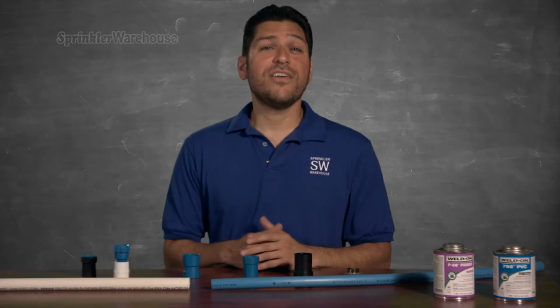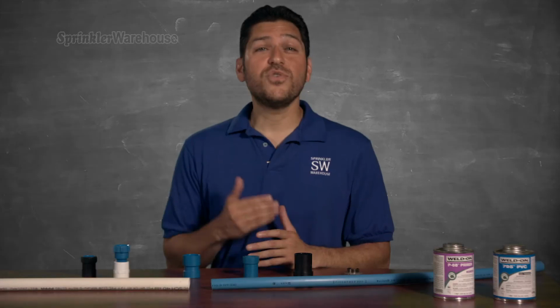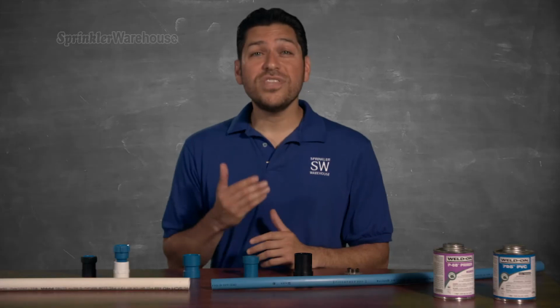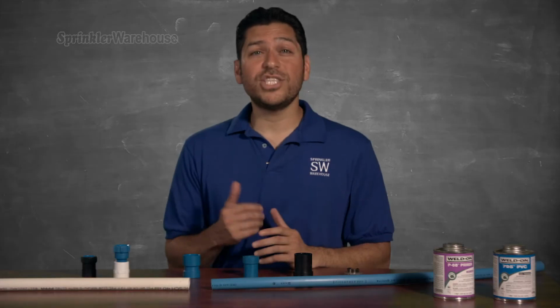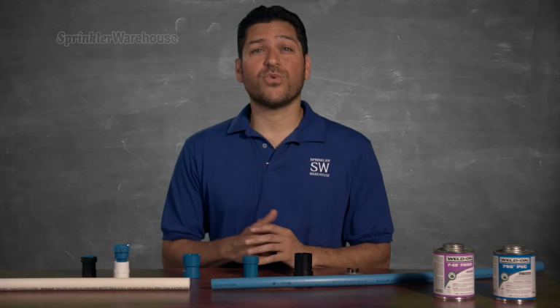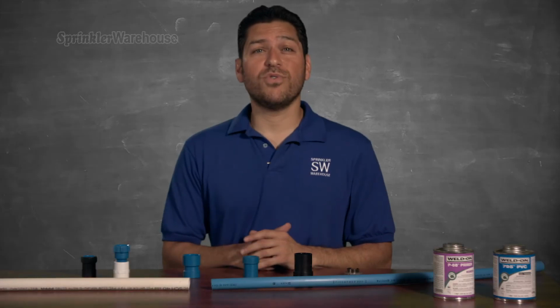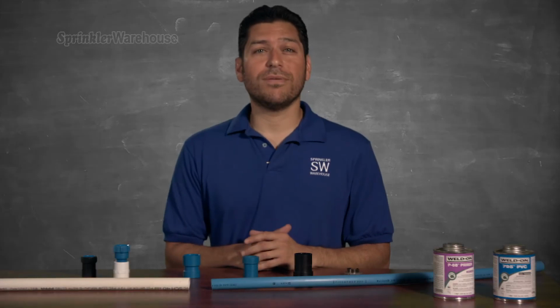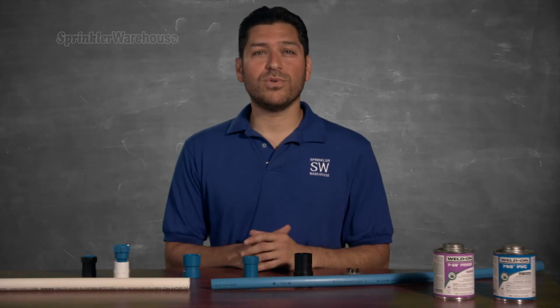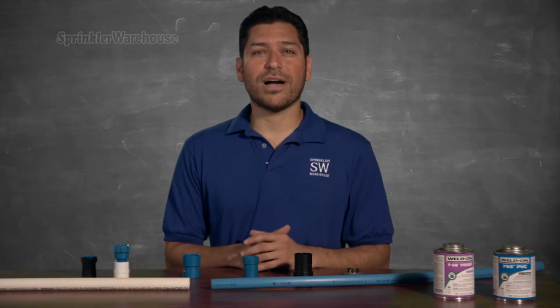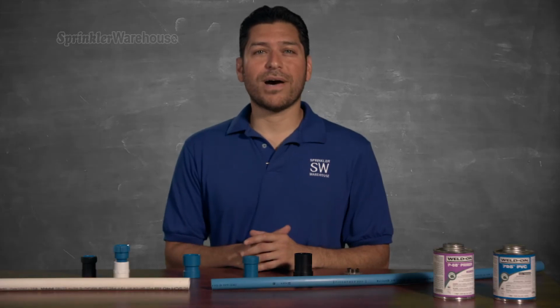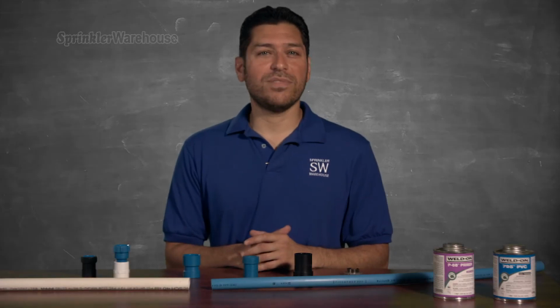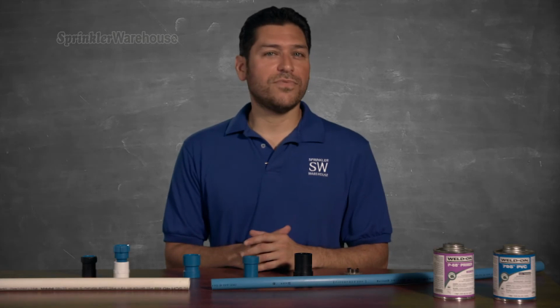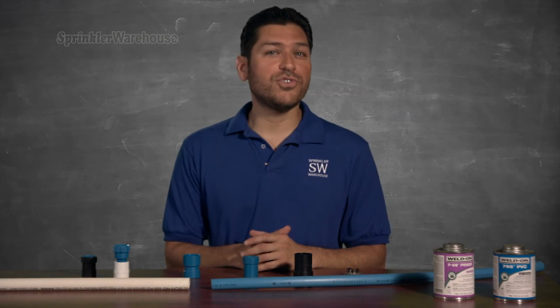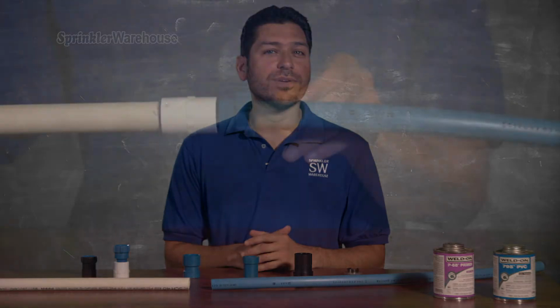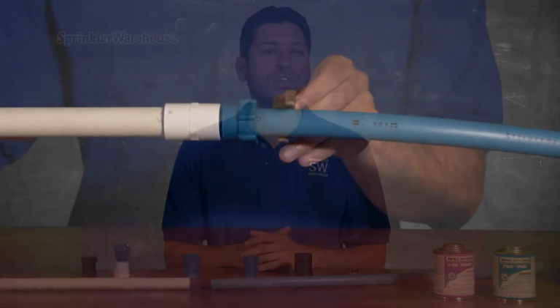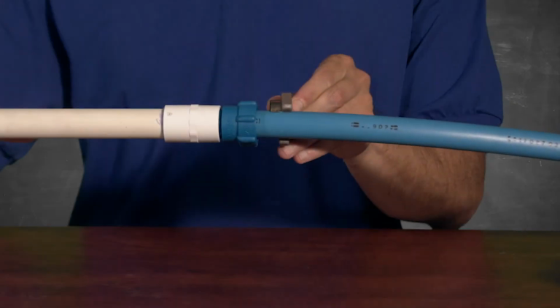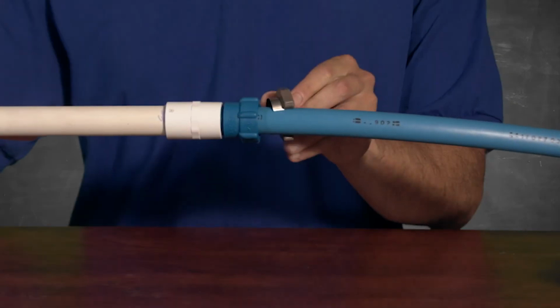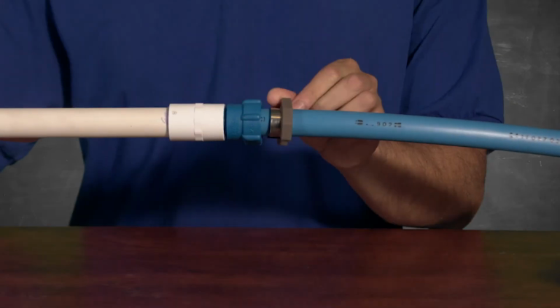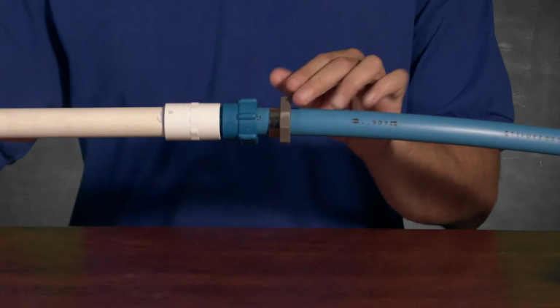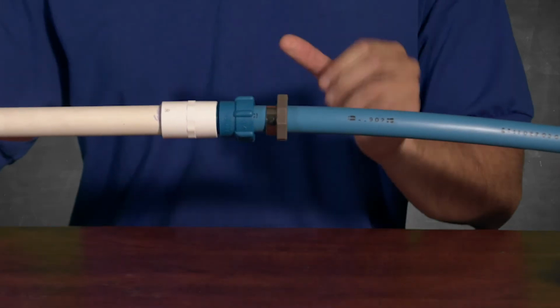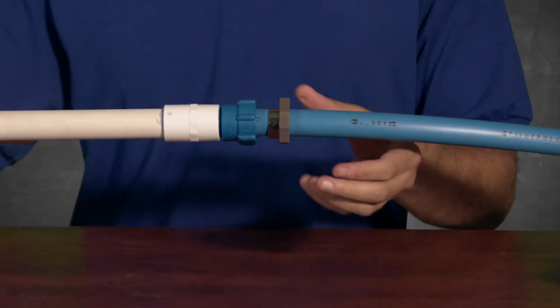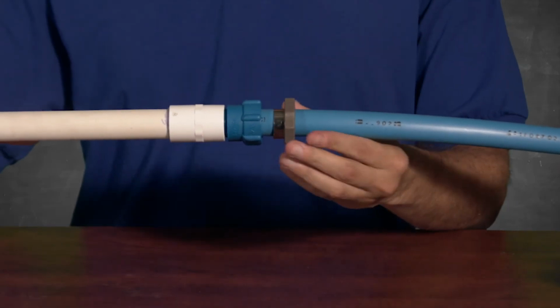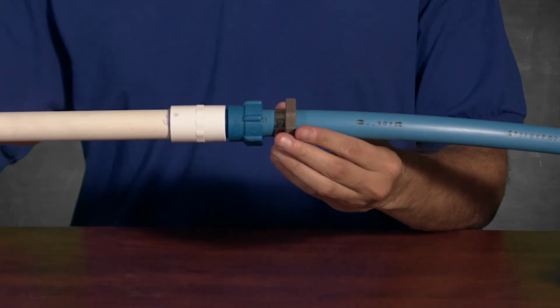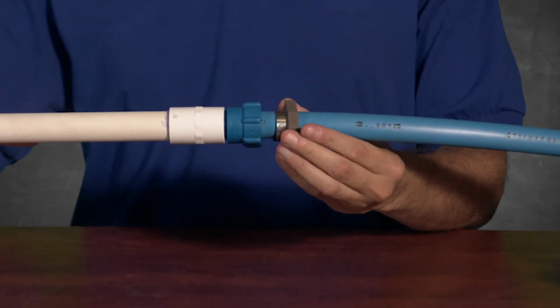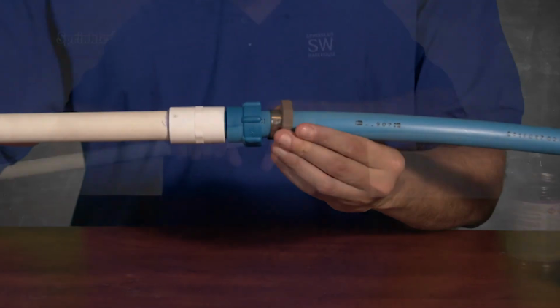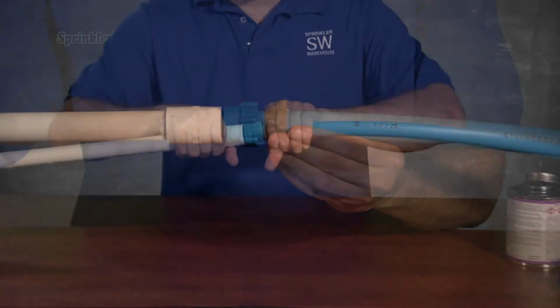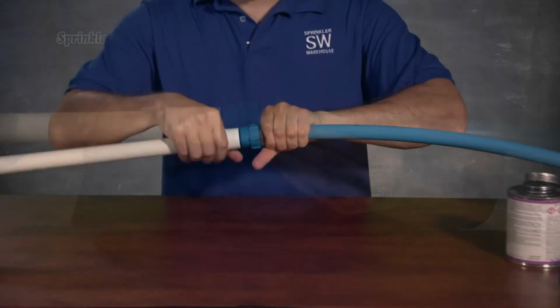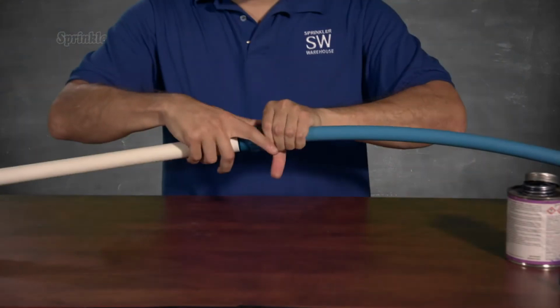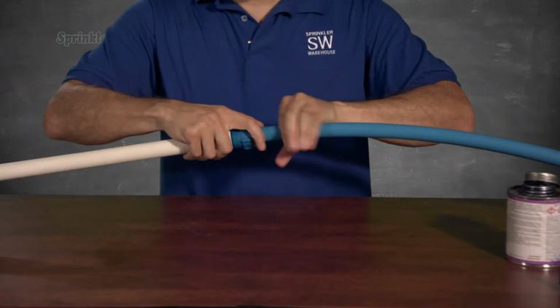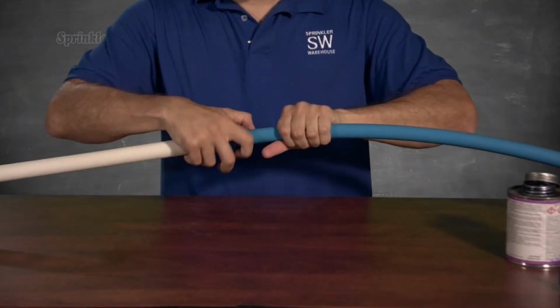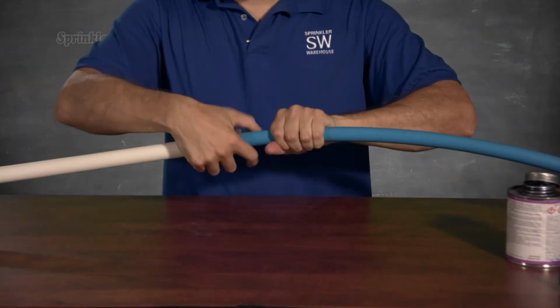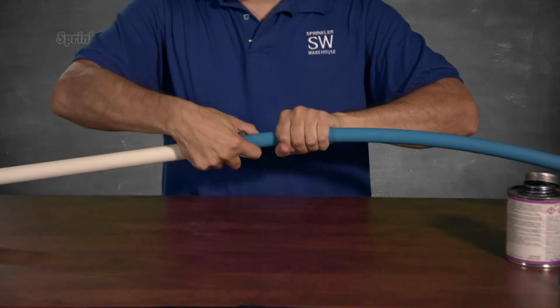If you need to remove the Blue Lock pipe in the future, you can do that easily with one of these release tools, like so.